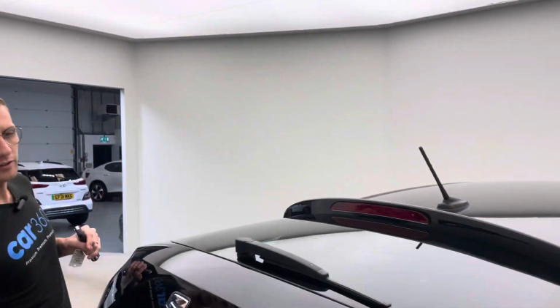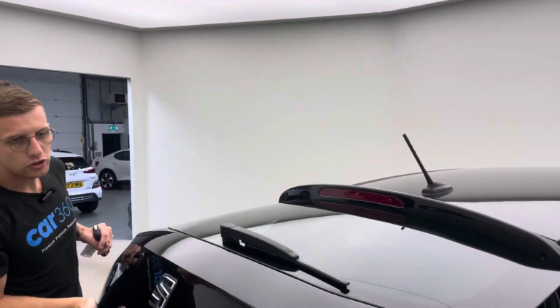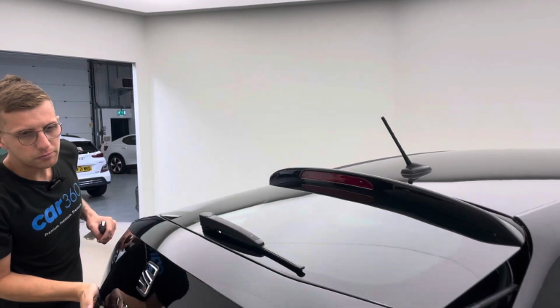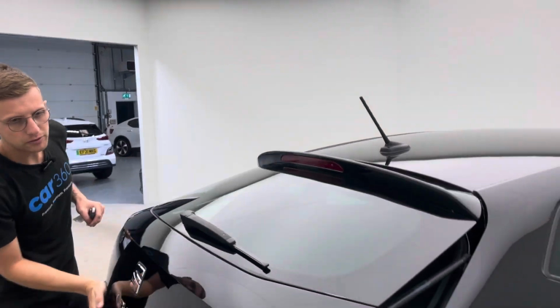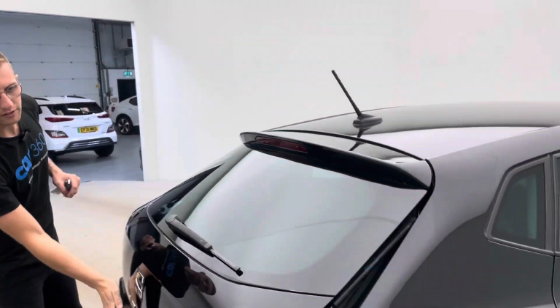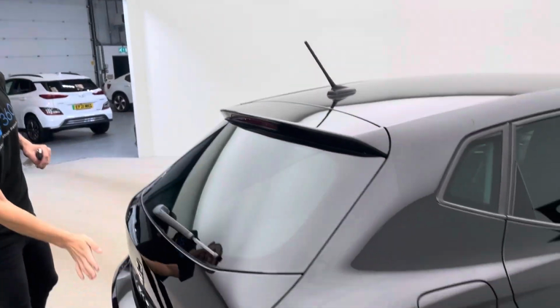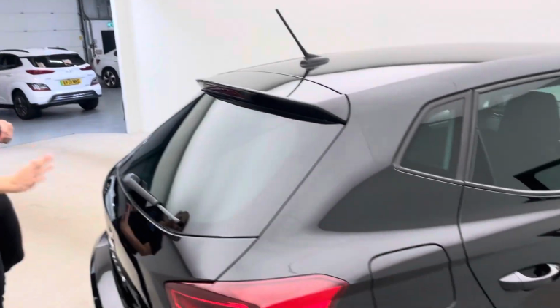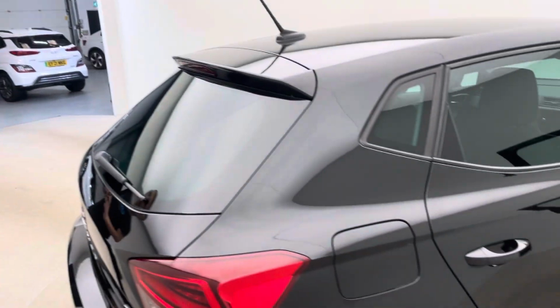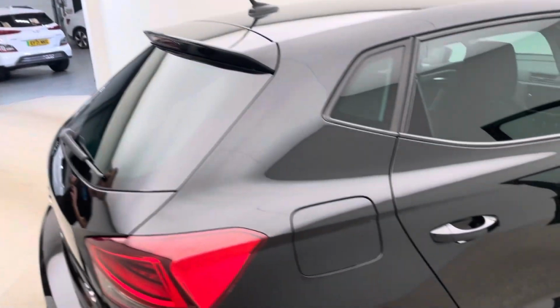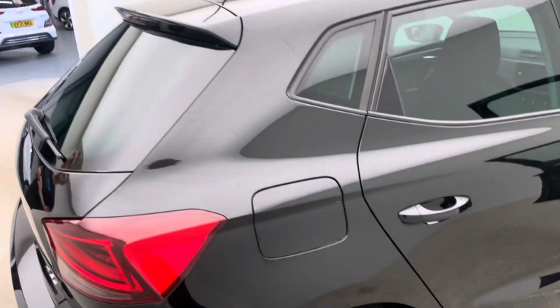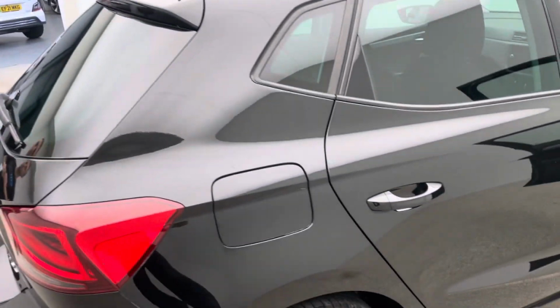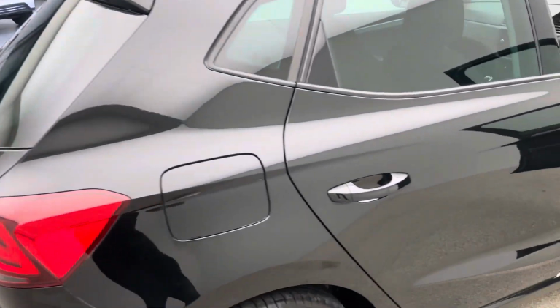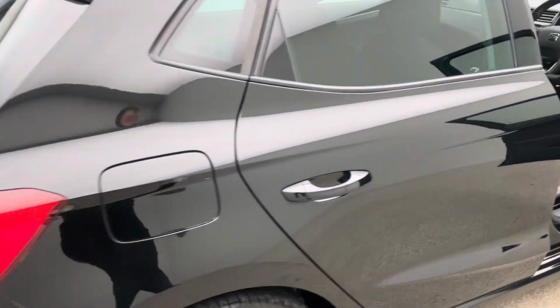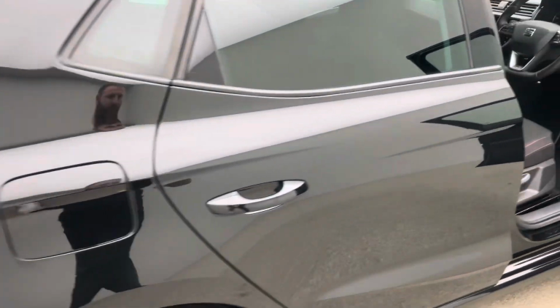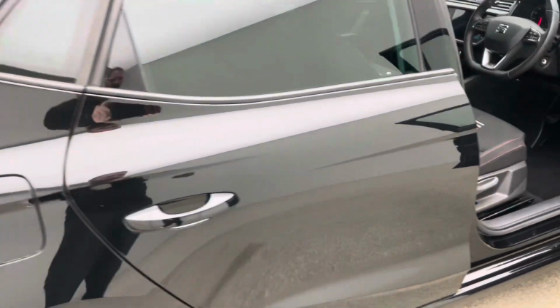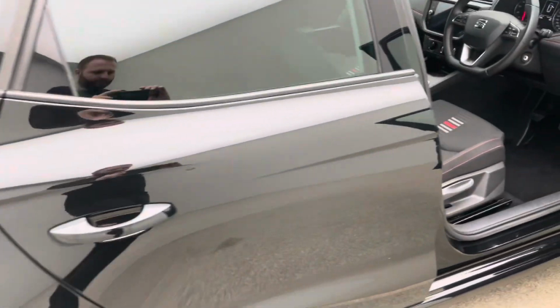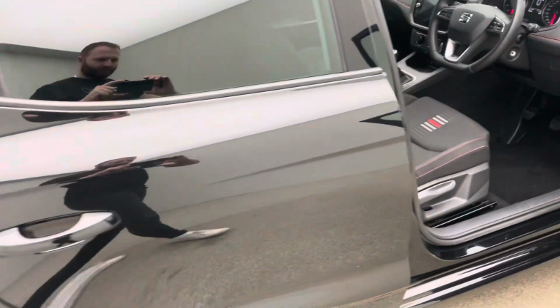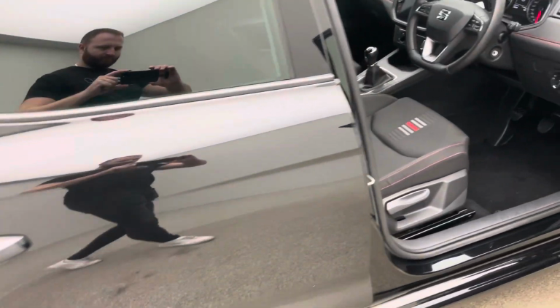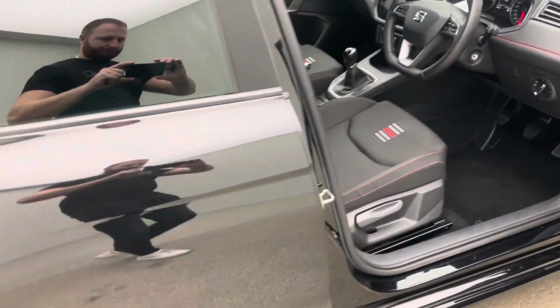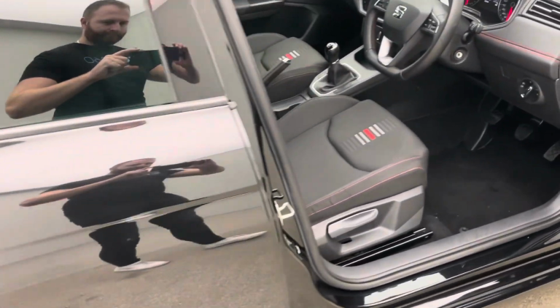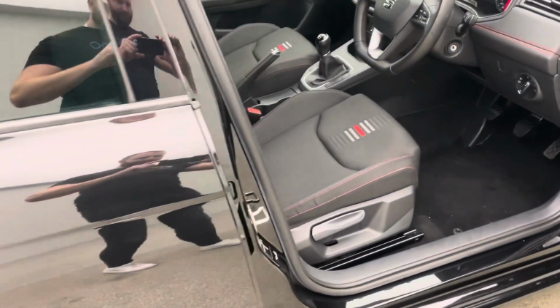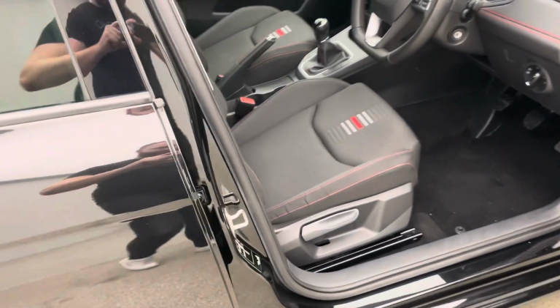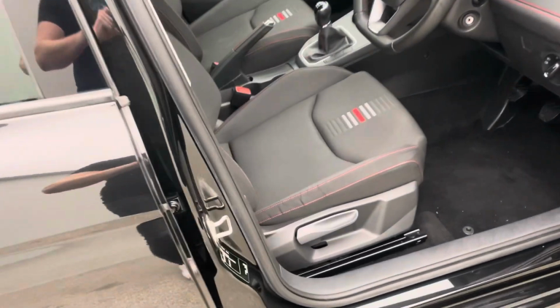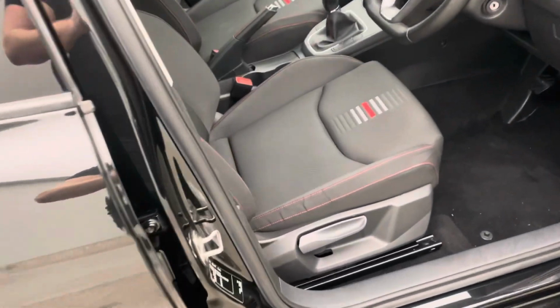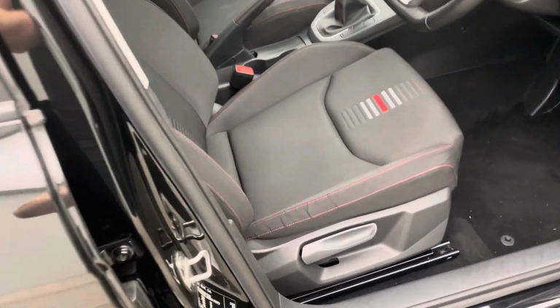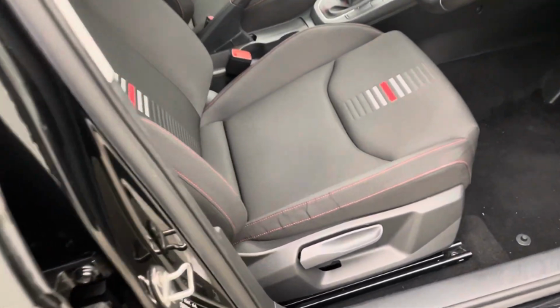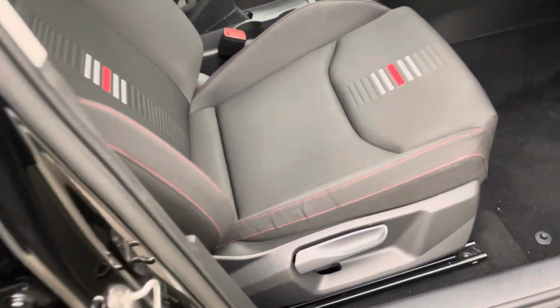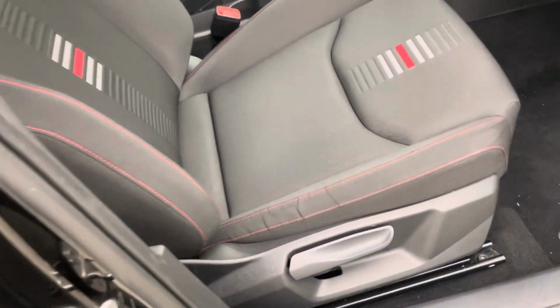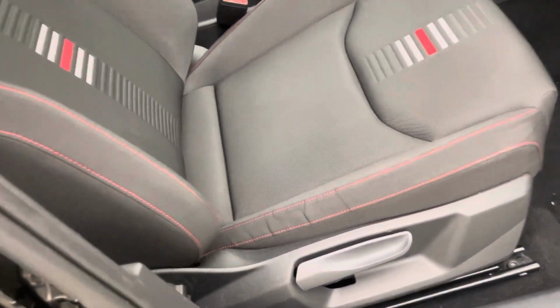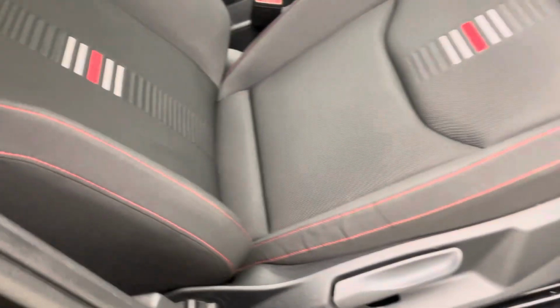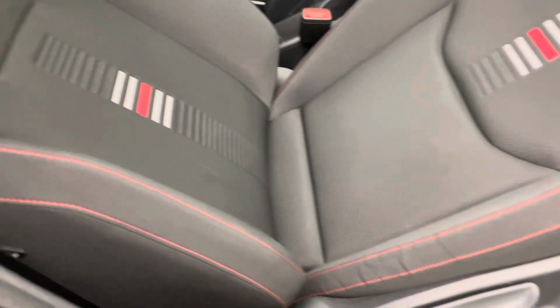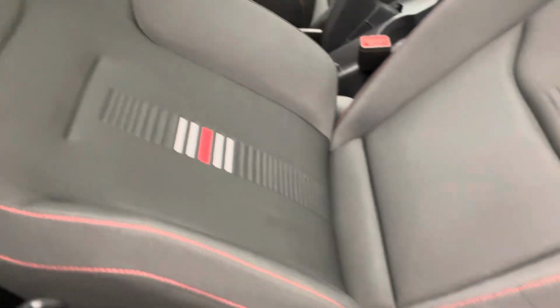Shut the boot down so you get a little idea of the boot, and then we'll sweep round into the inside of the car and you'll start to see some of the features.